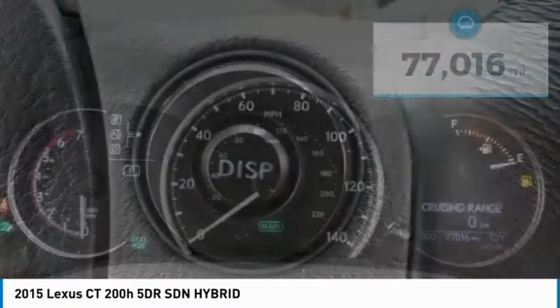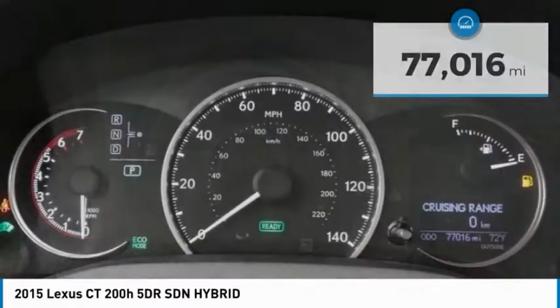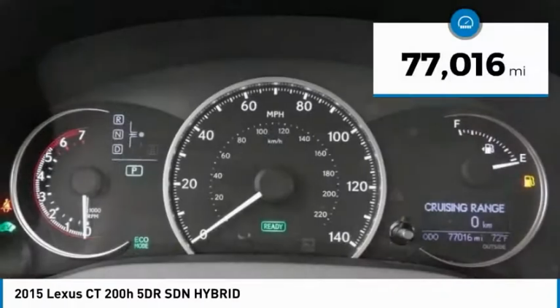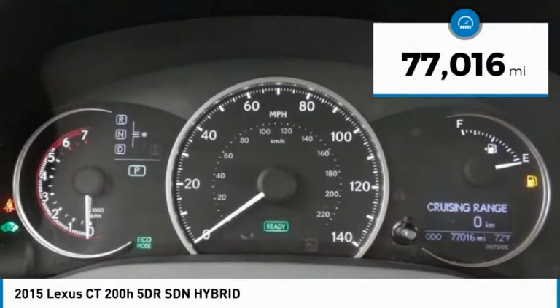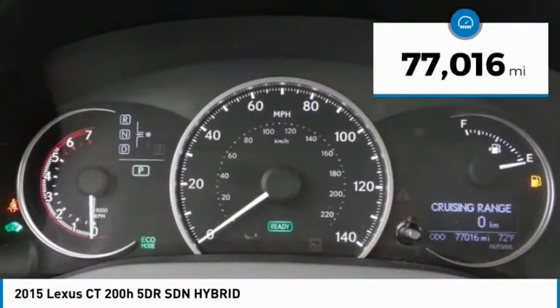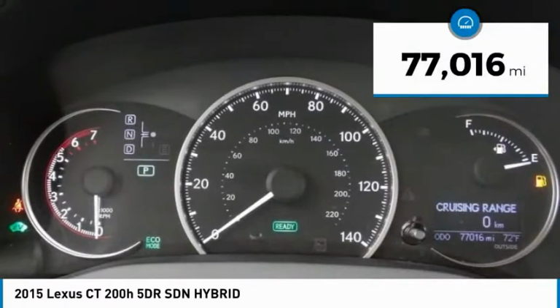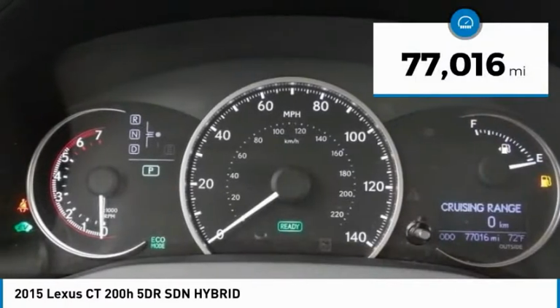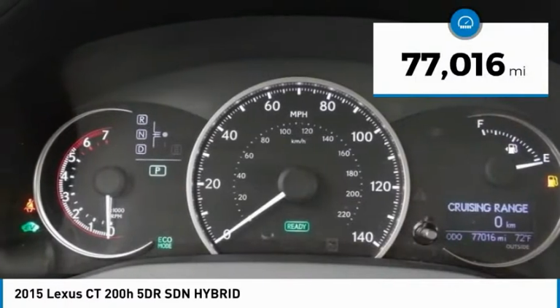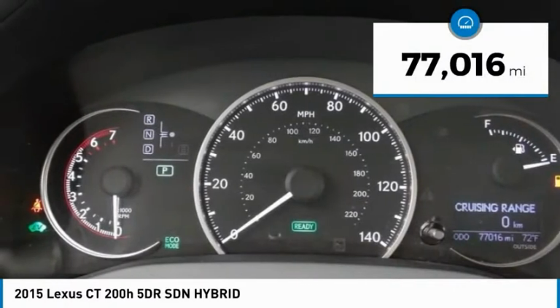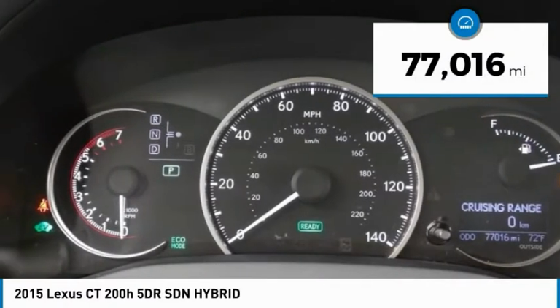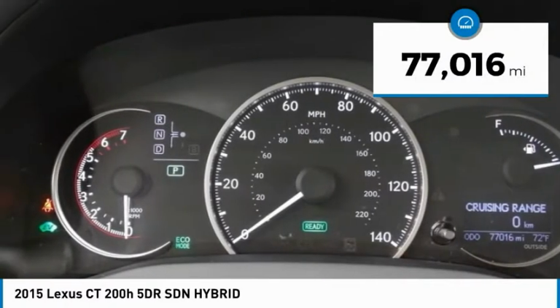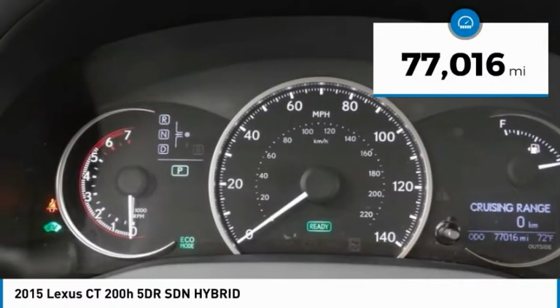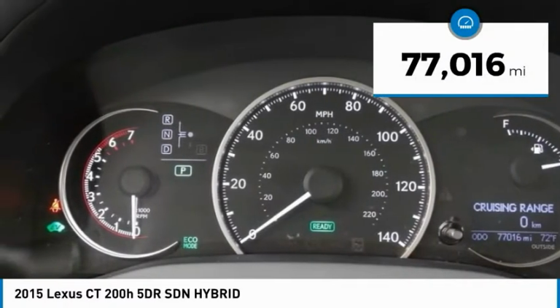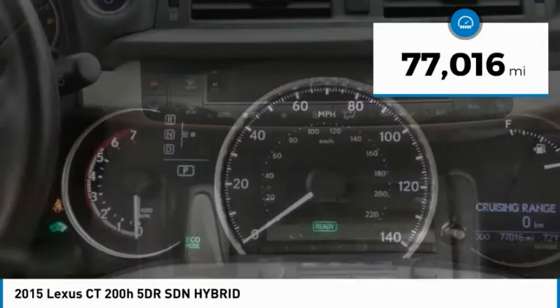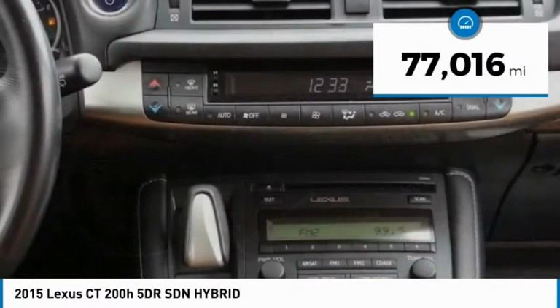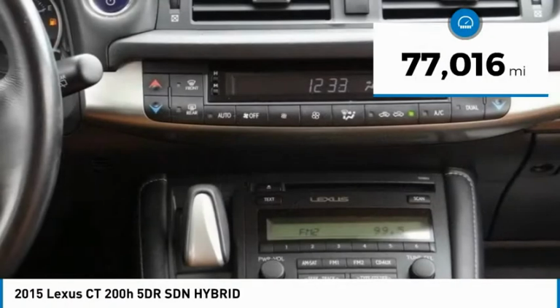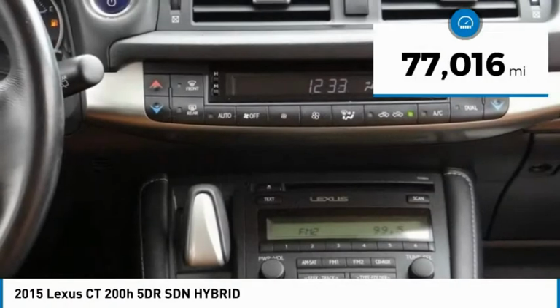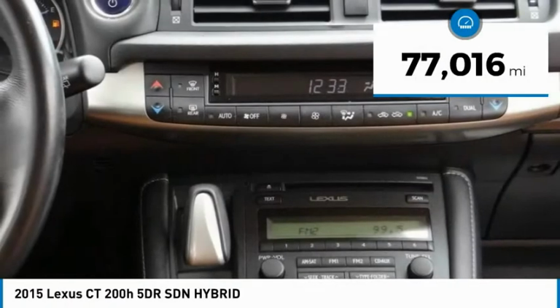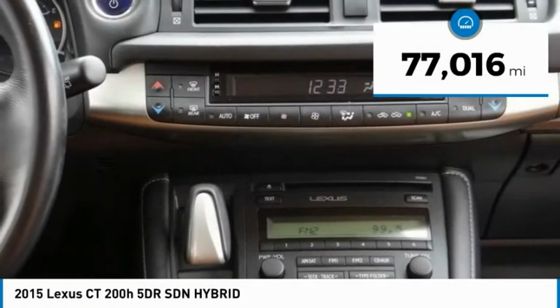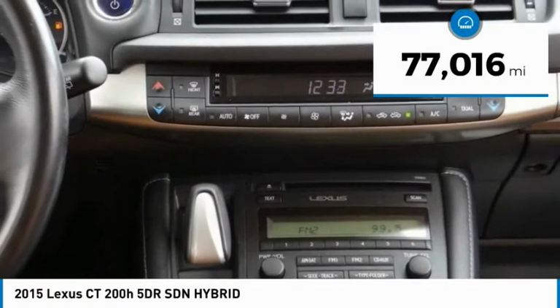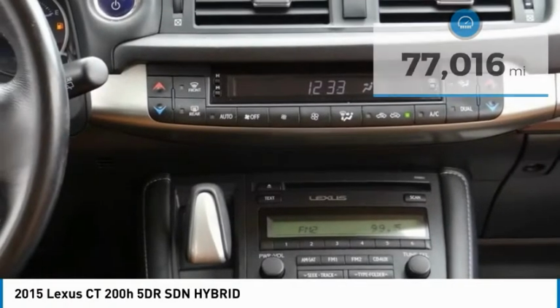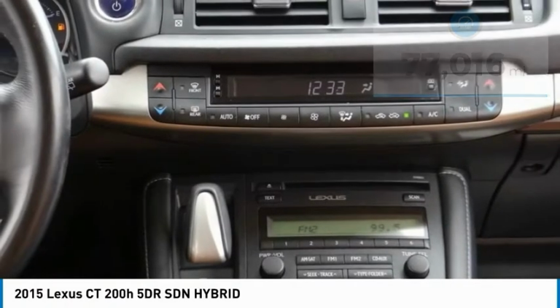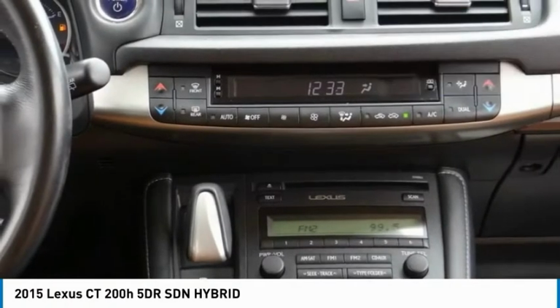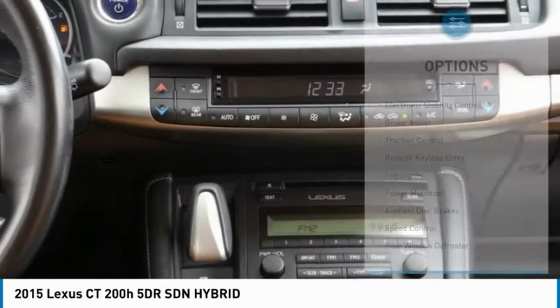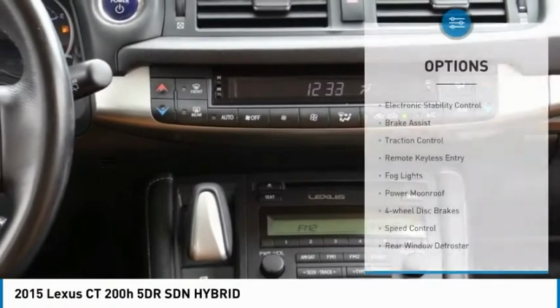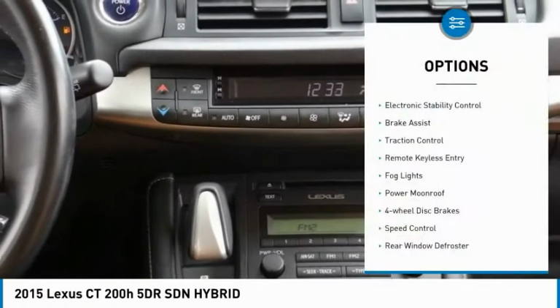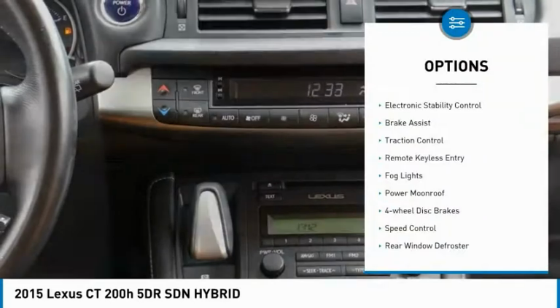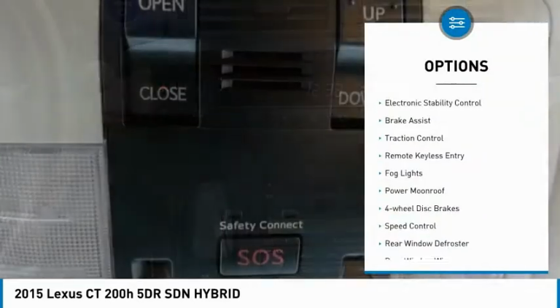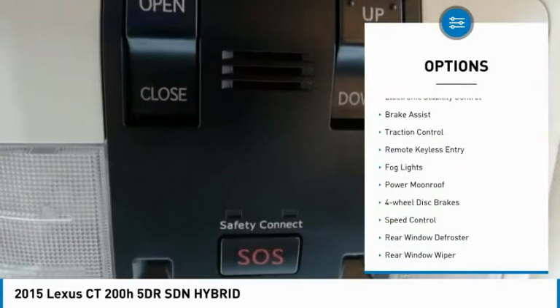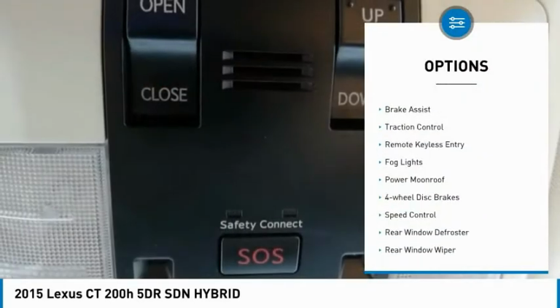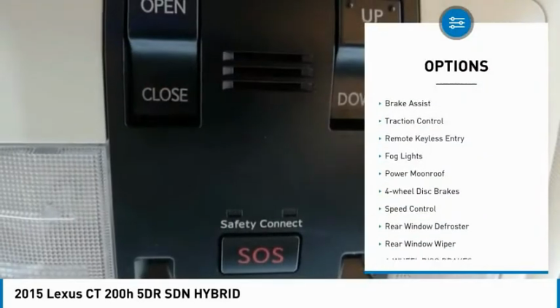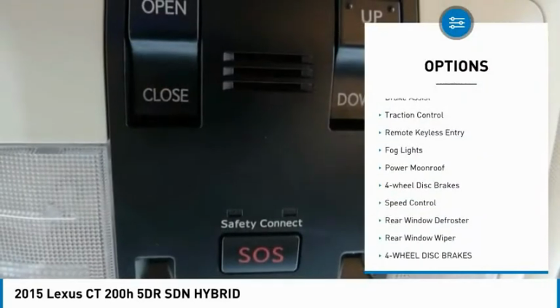This vehicle has less than 80,000 miles. Here are some of this vehicle's great options: electronic stability control,